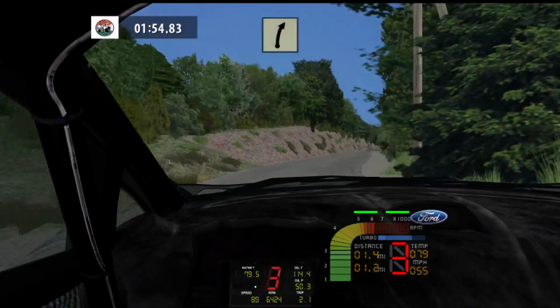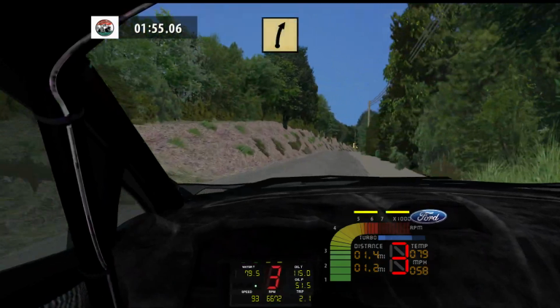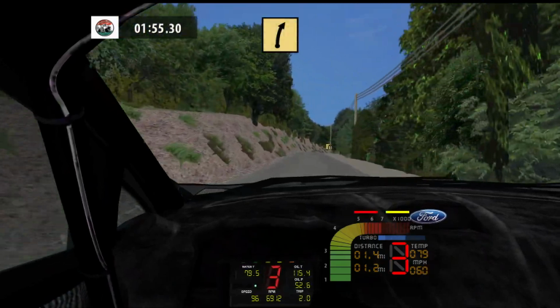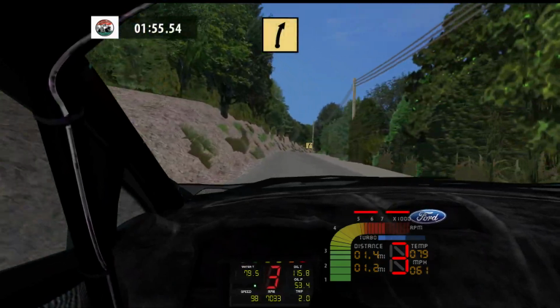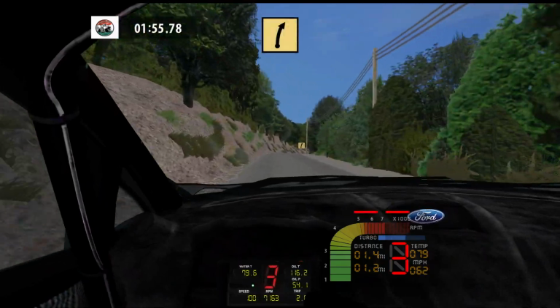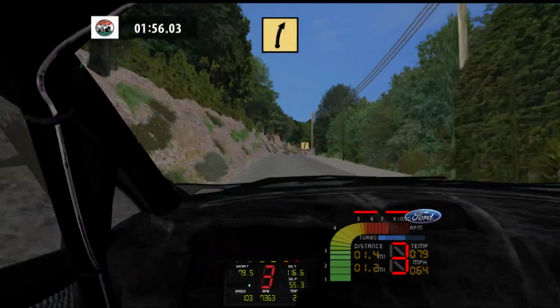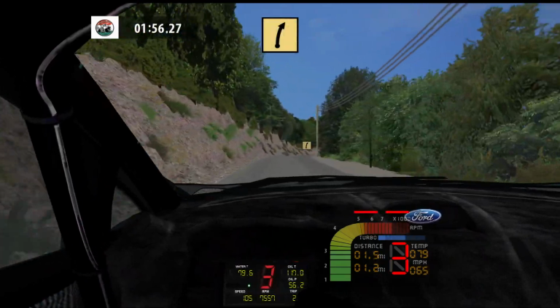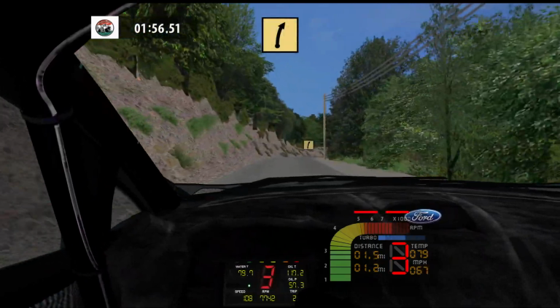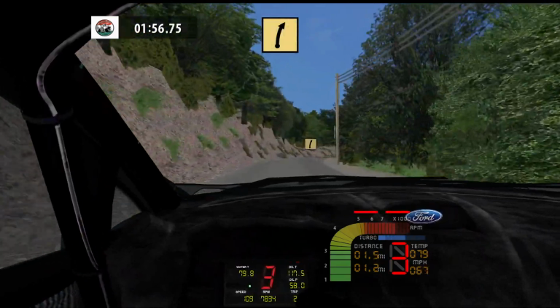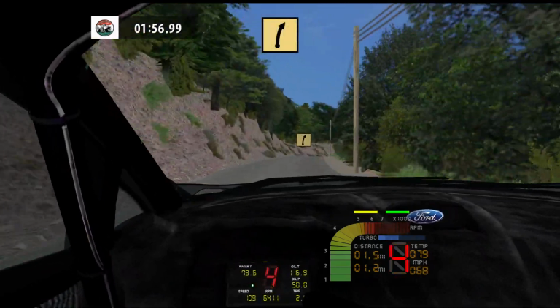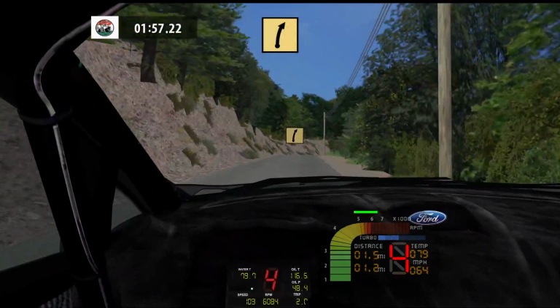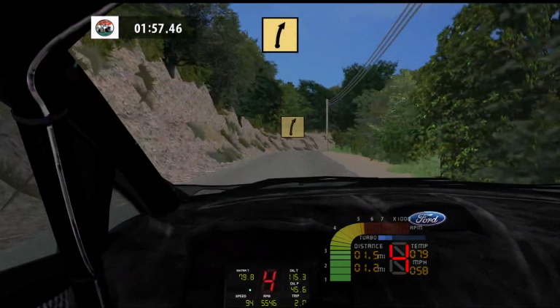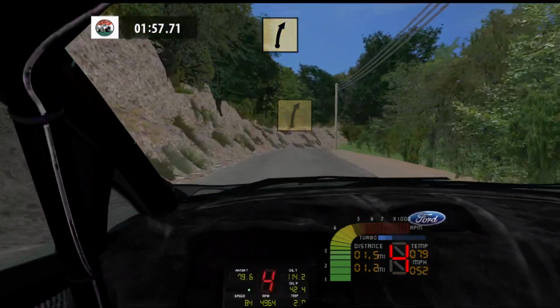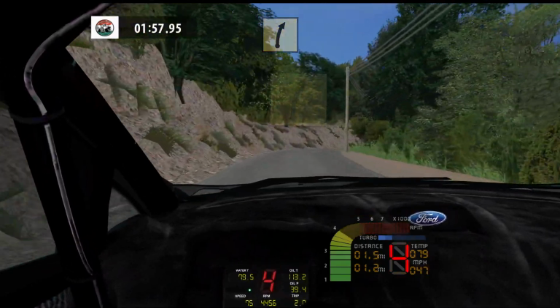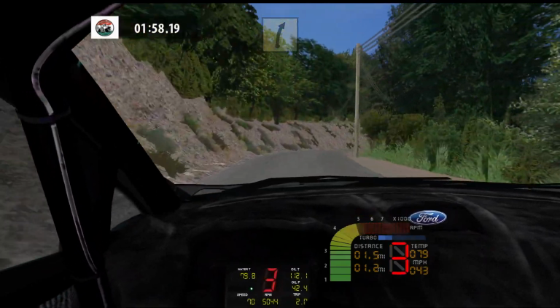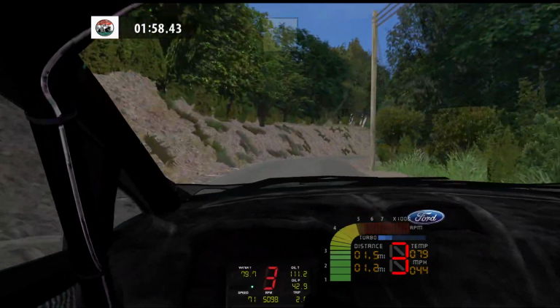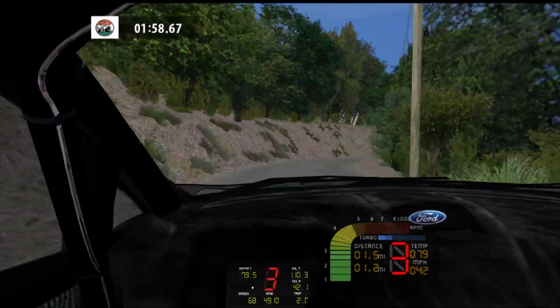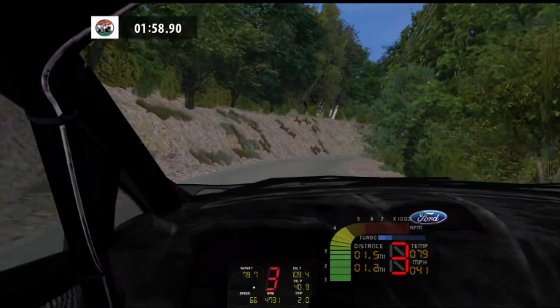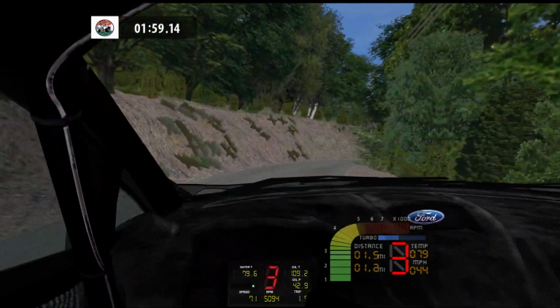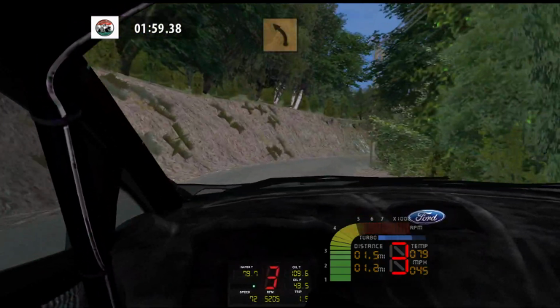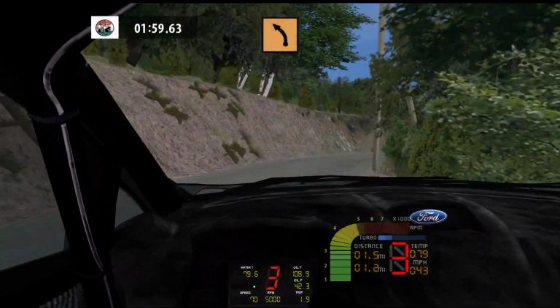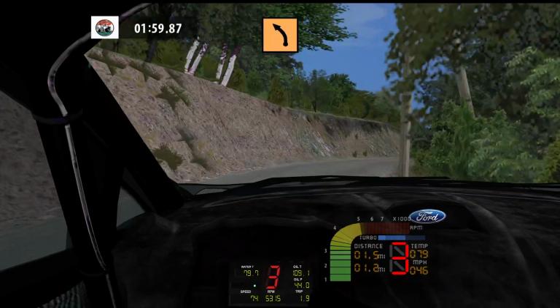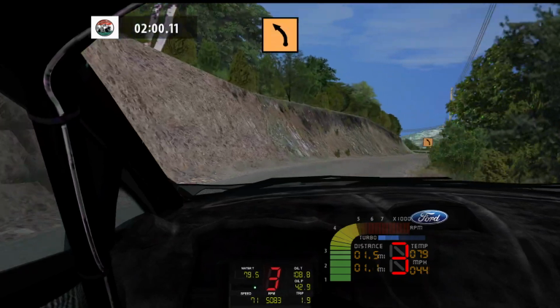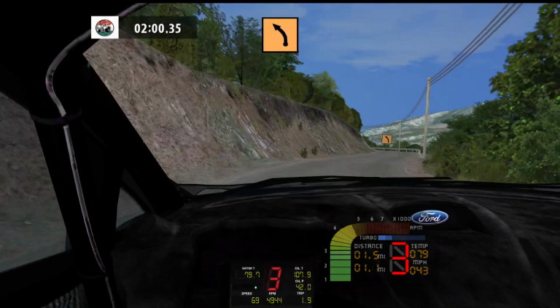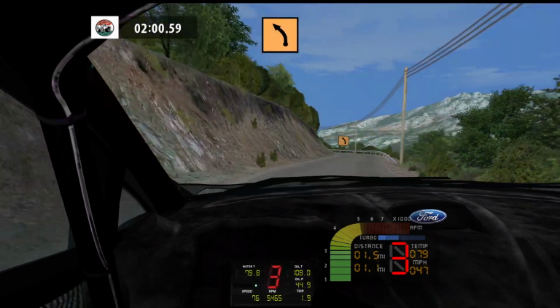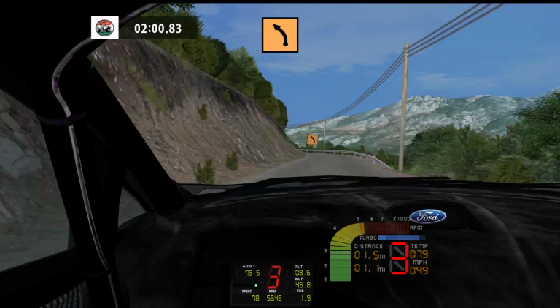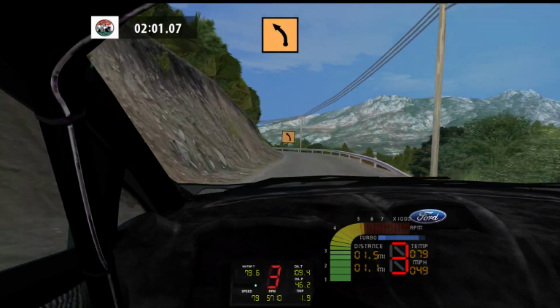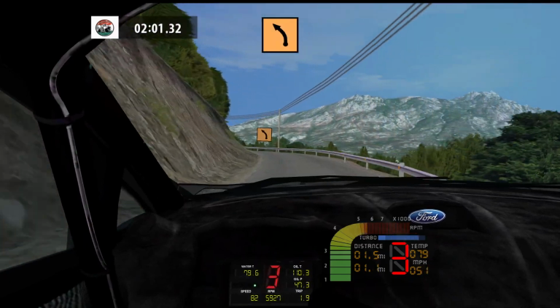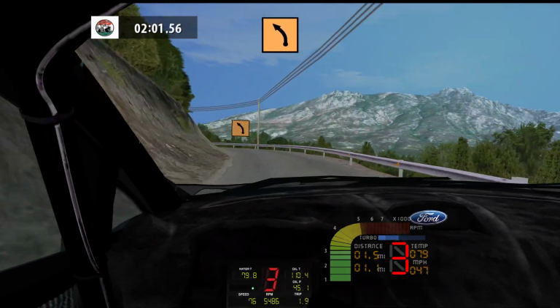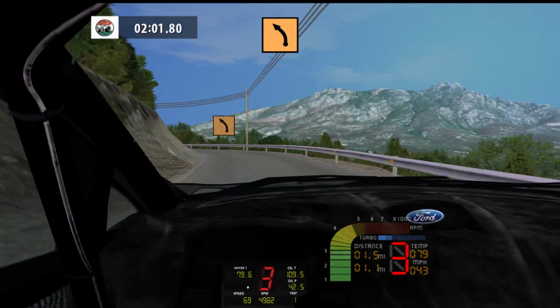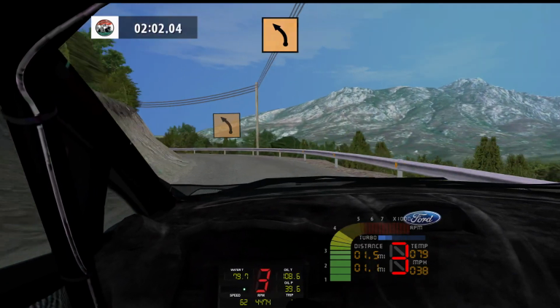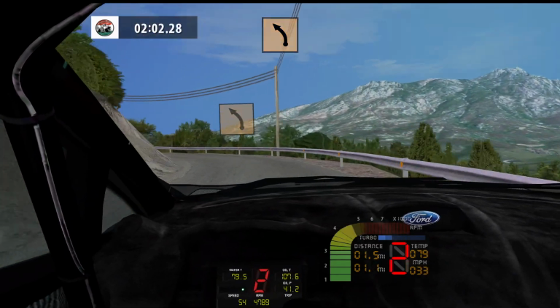Fast right, tightens, 70. Medium left, 50. Medium left, don't cut, 70.